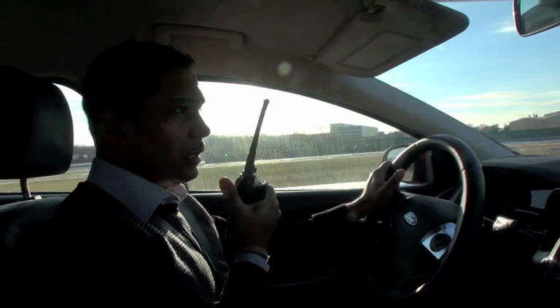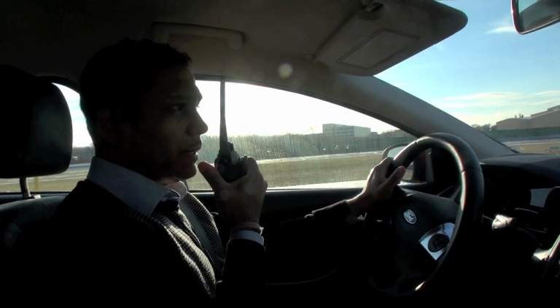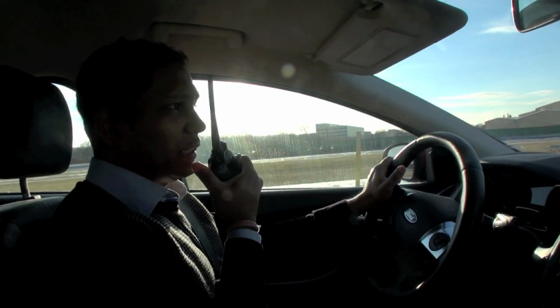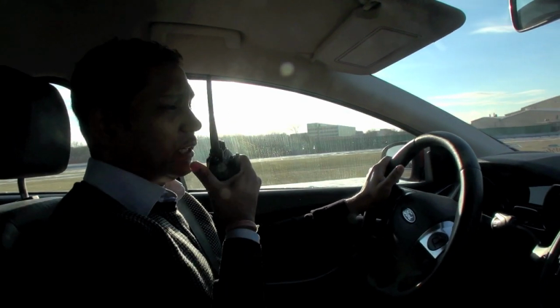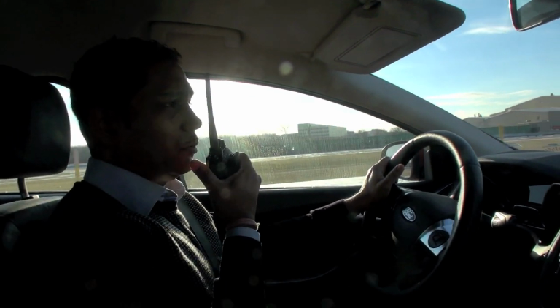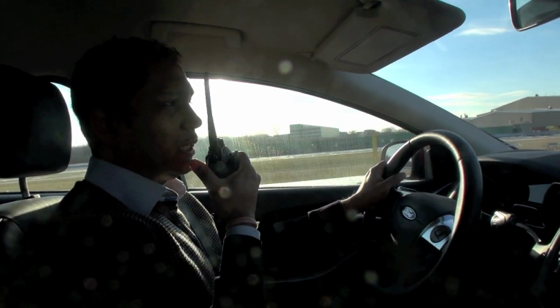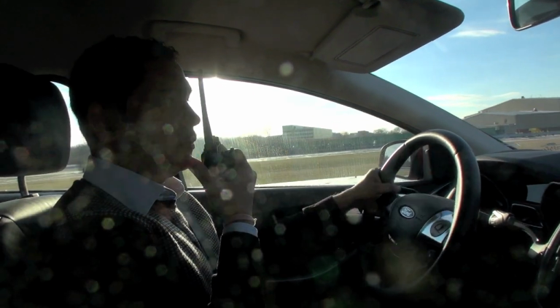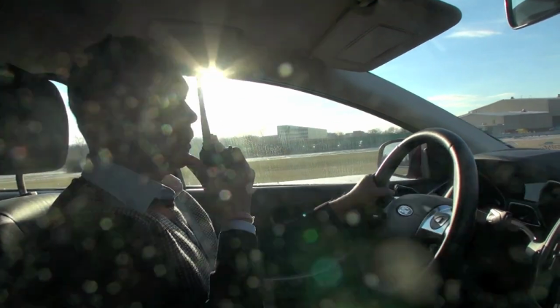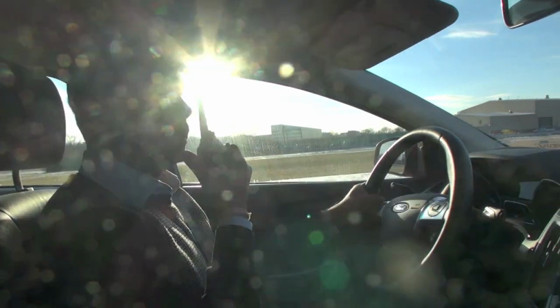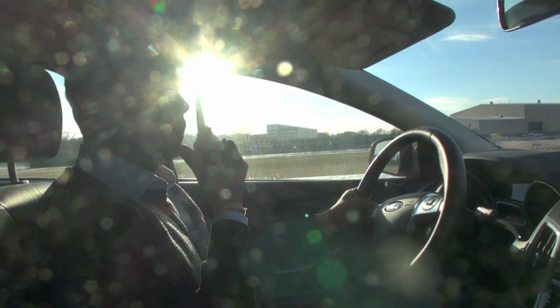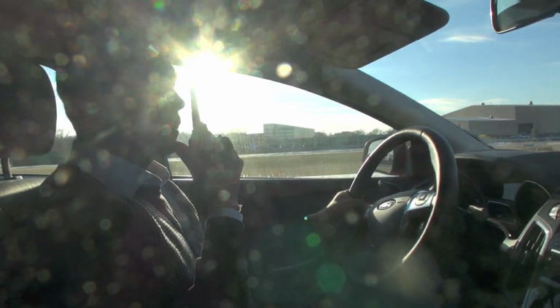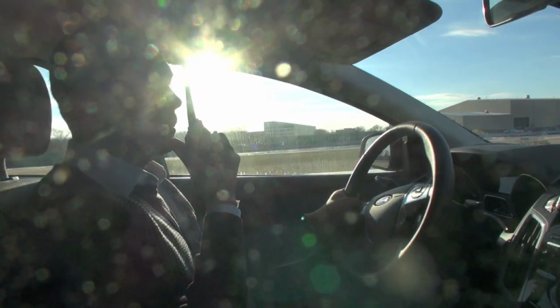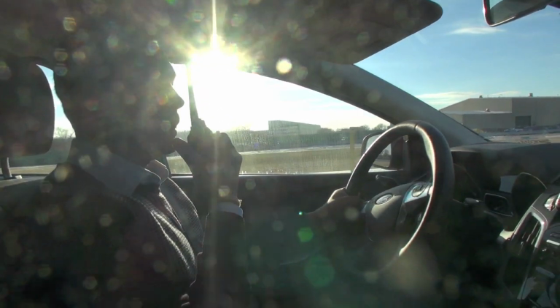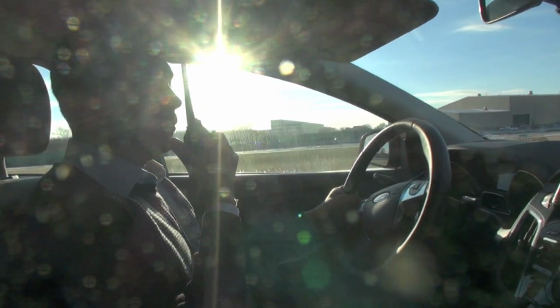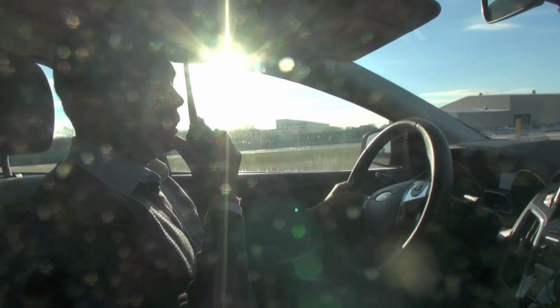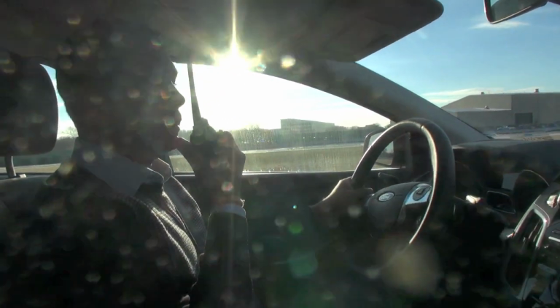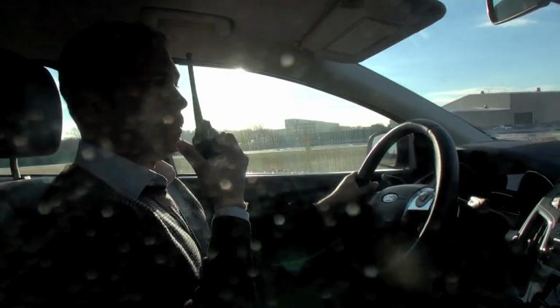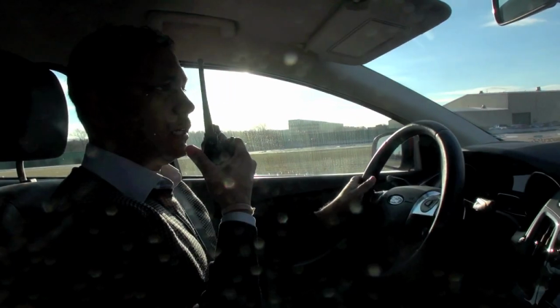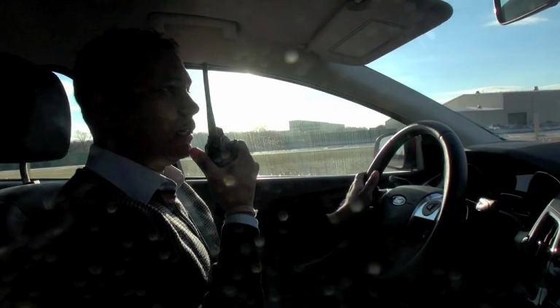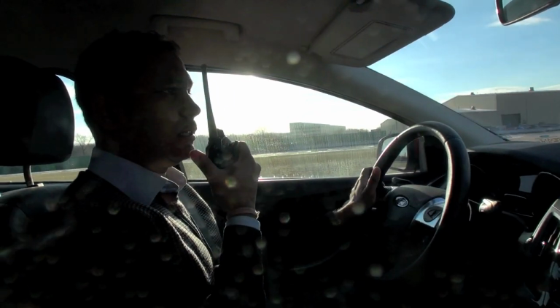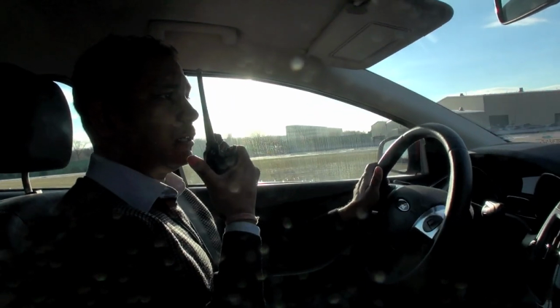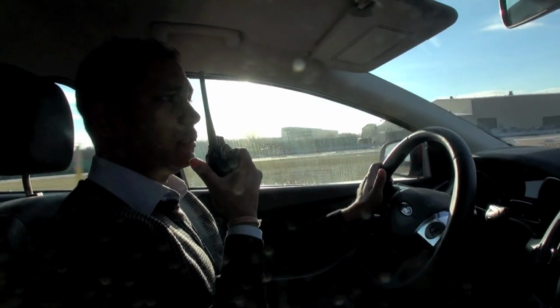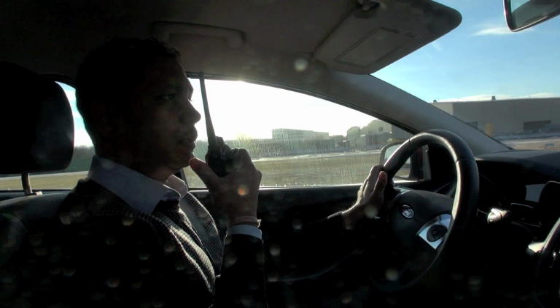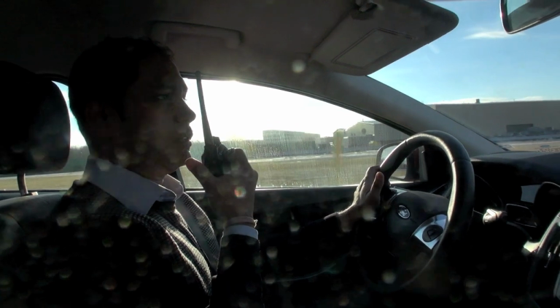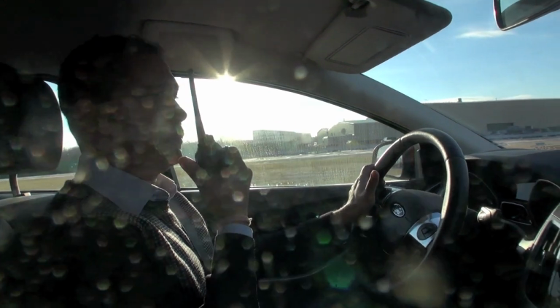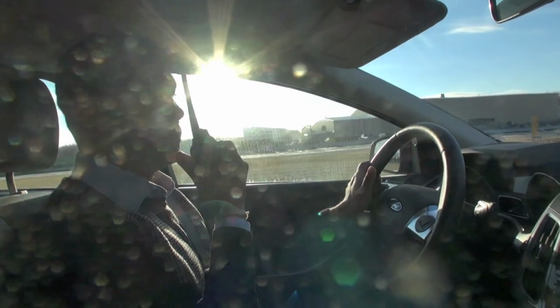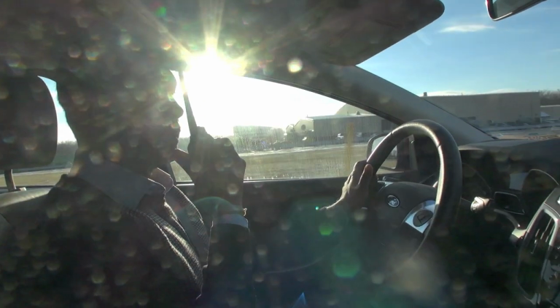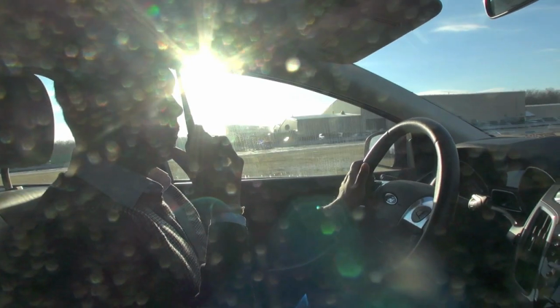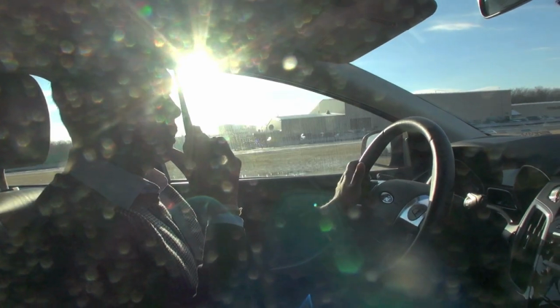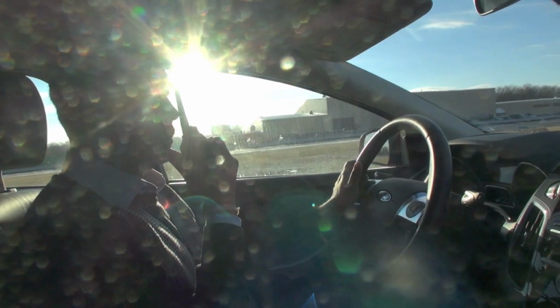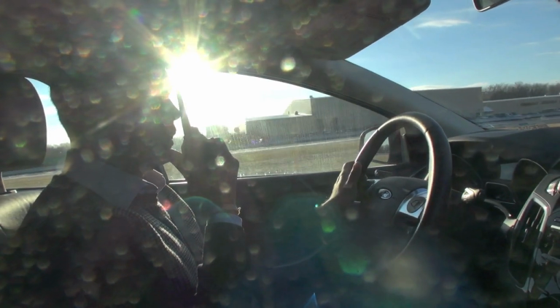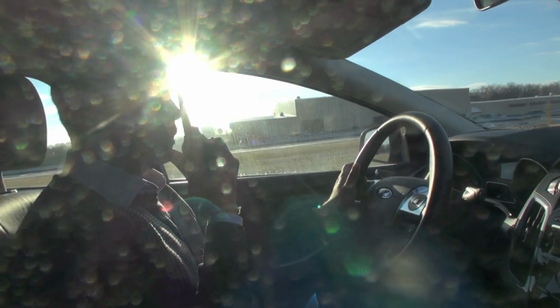Thank you. We are done with the side impact avoidance. The journalists will drive the obstacle avoidance course by themselves.